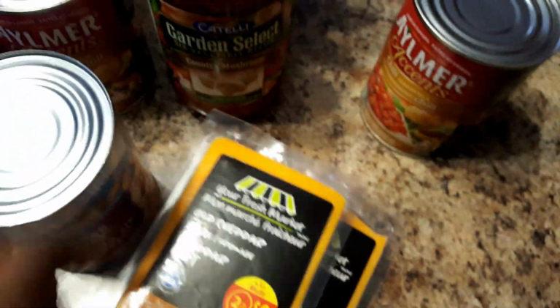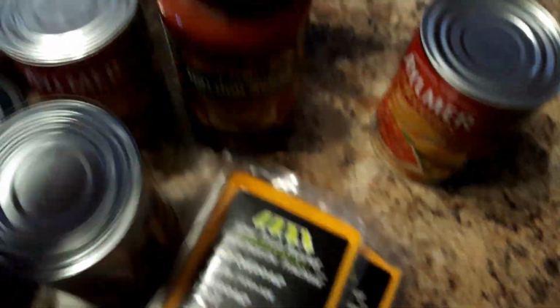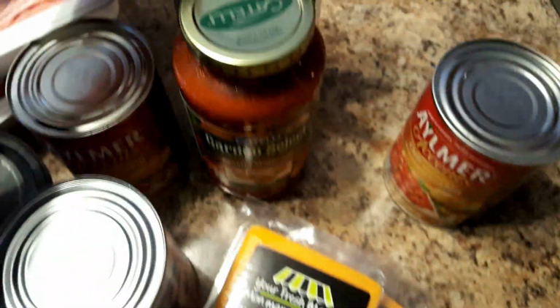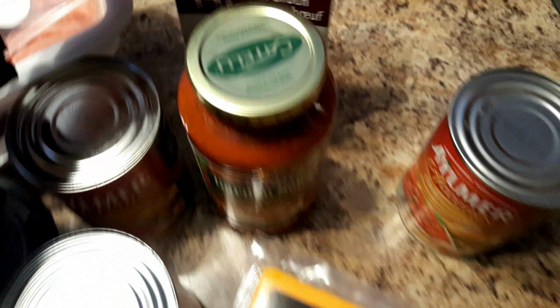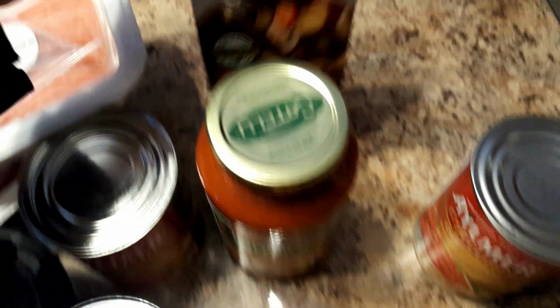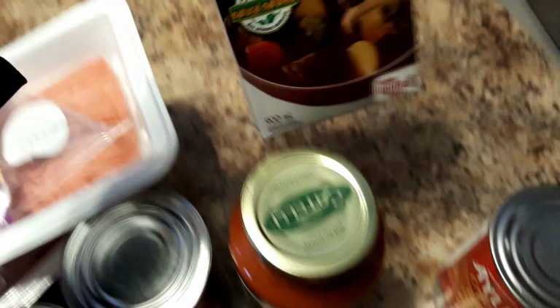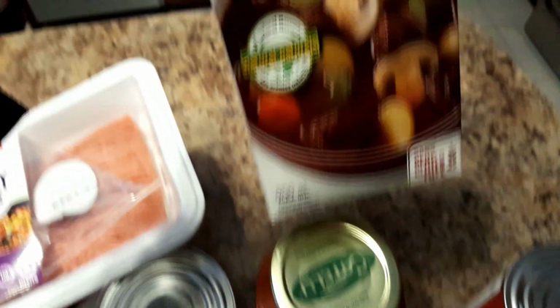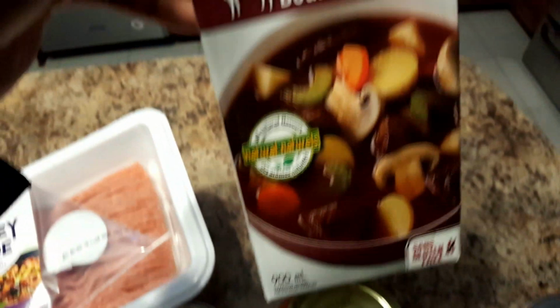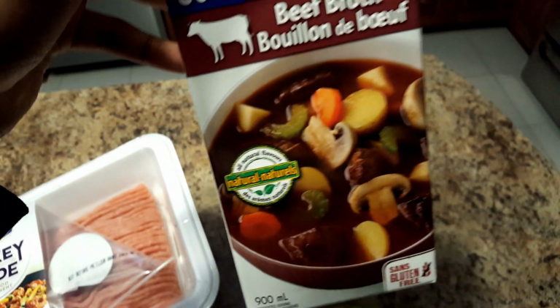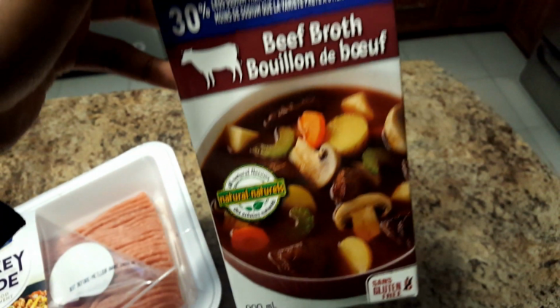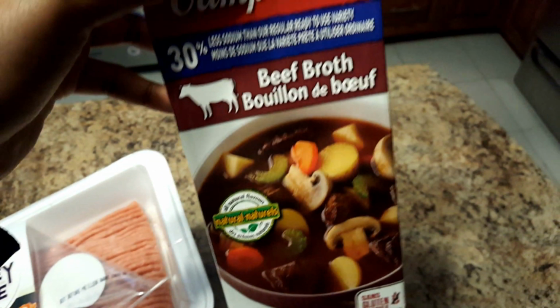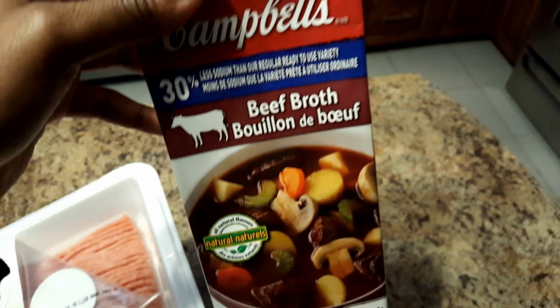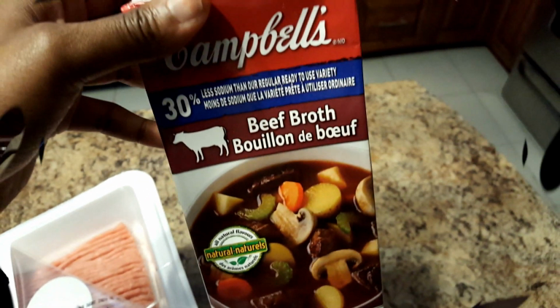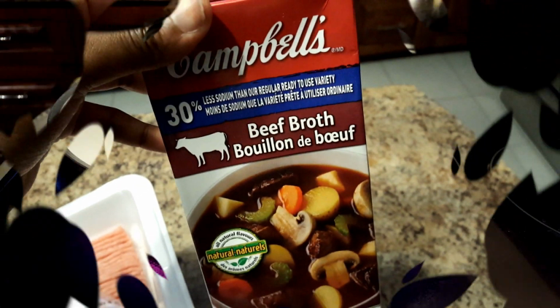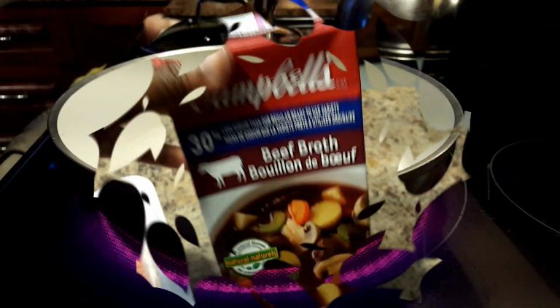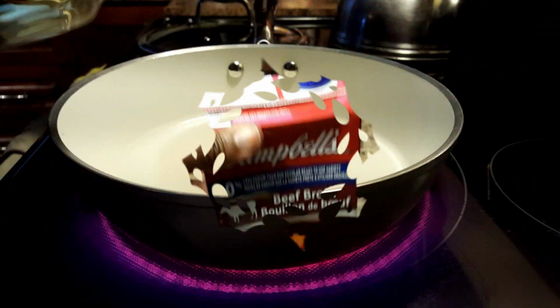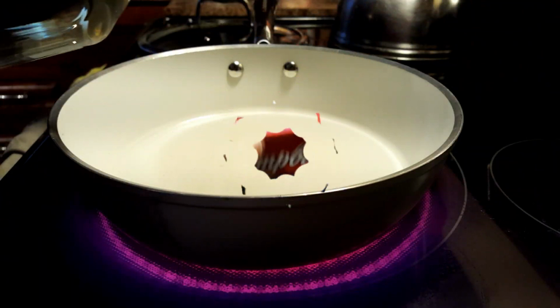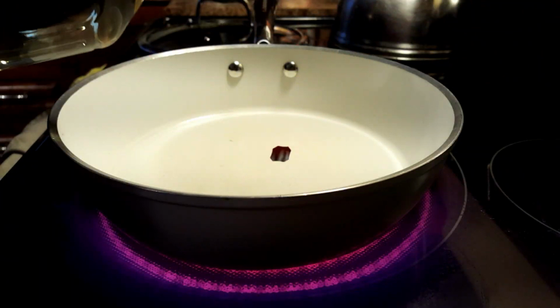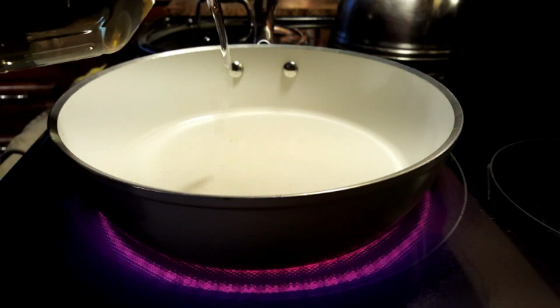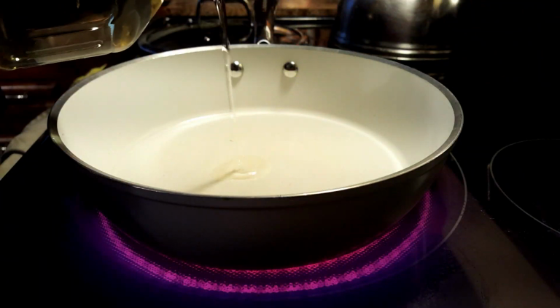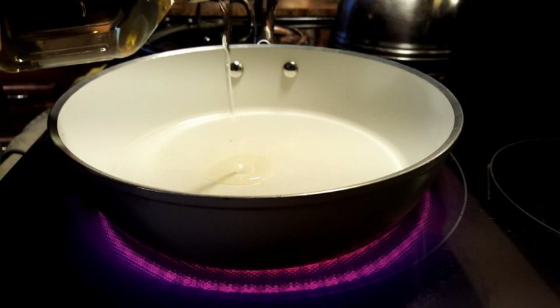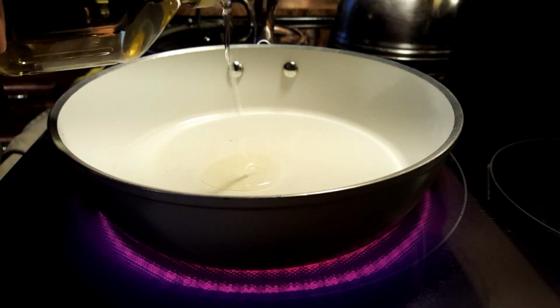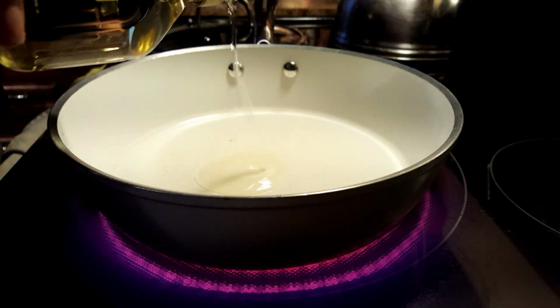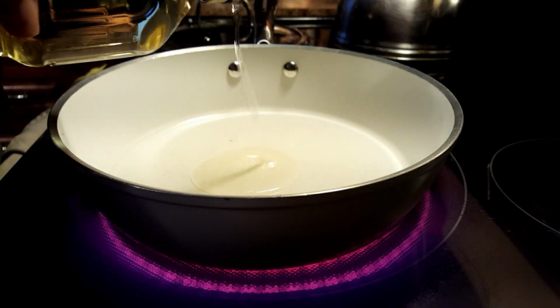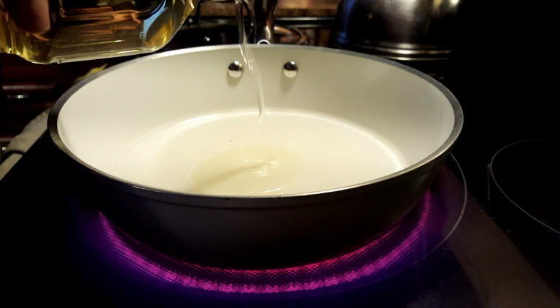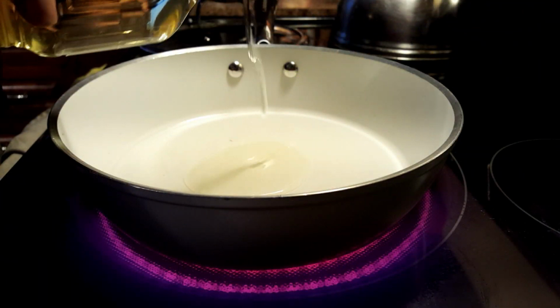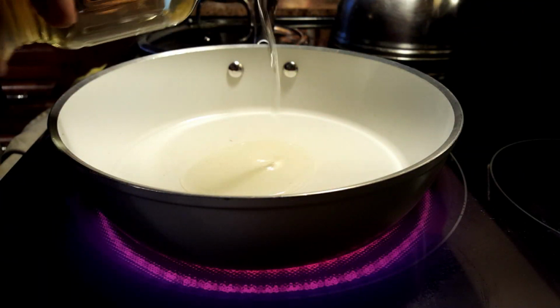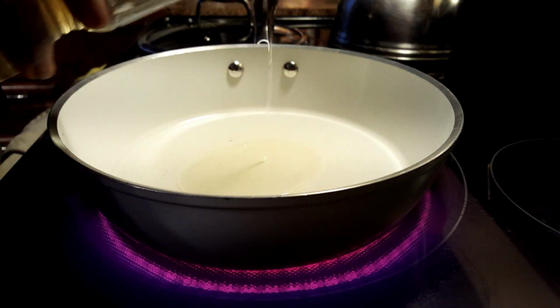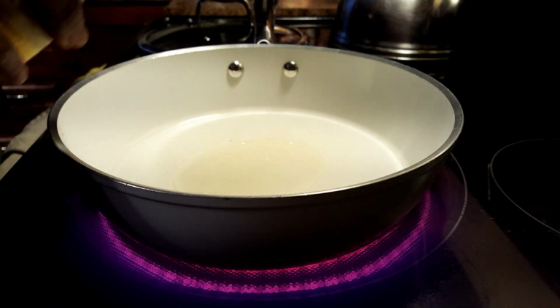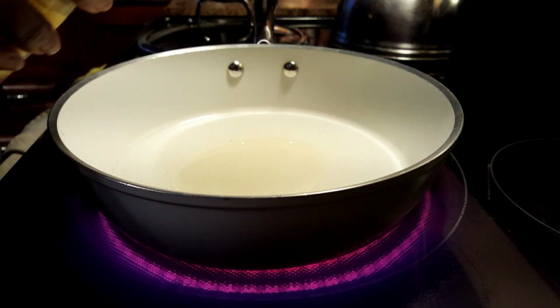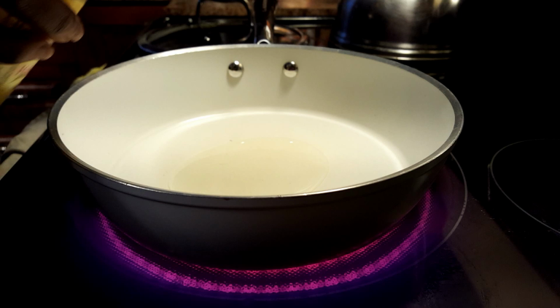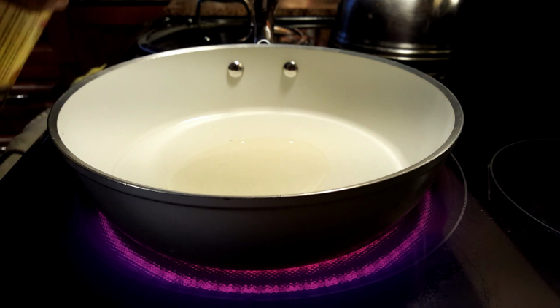We're going to prepare our pan to cook the turkey. I use a little bit of cooking oil and coat the pan. I'm using sunflower oil — no need to copy me.